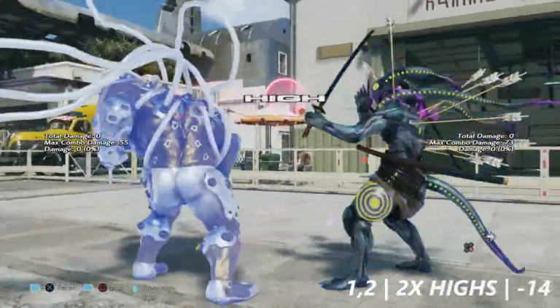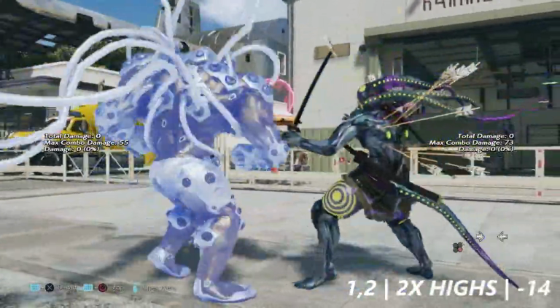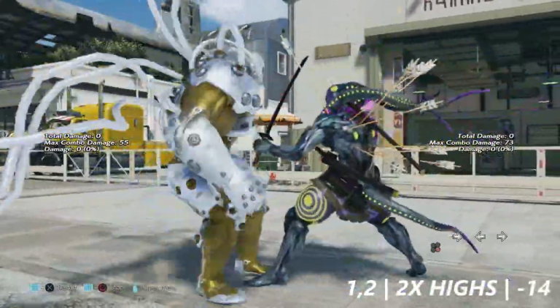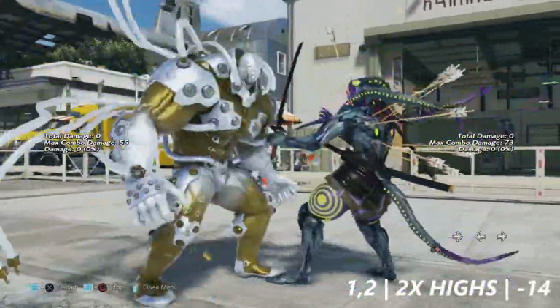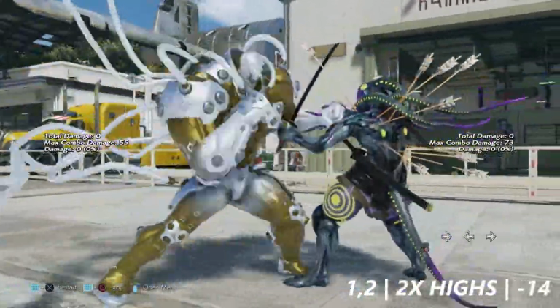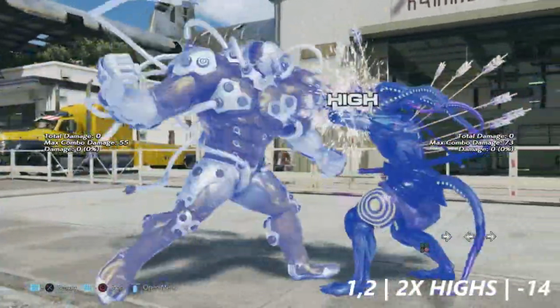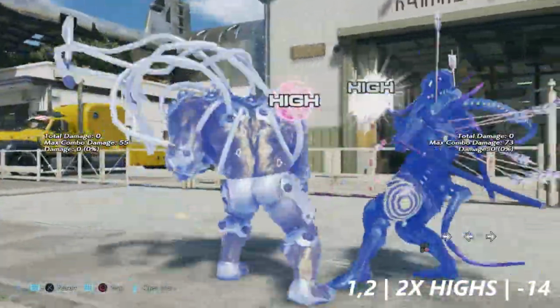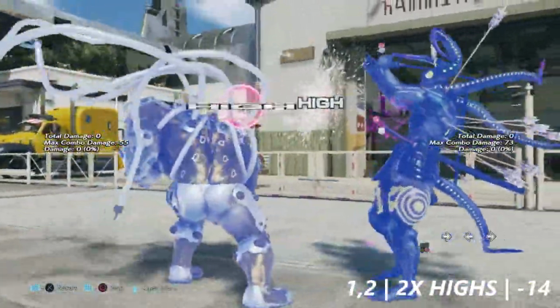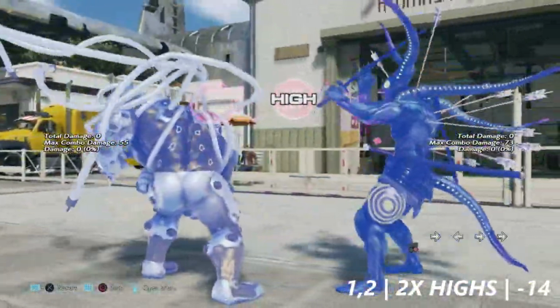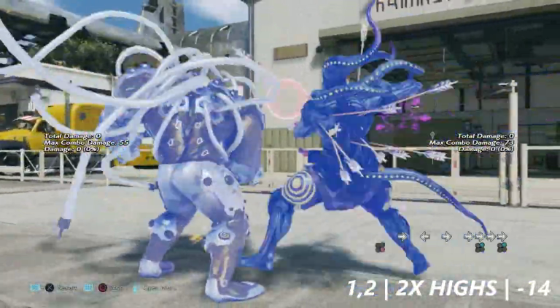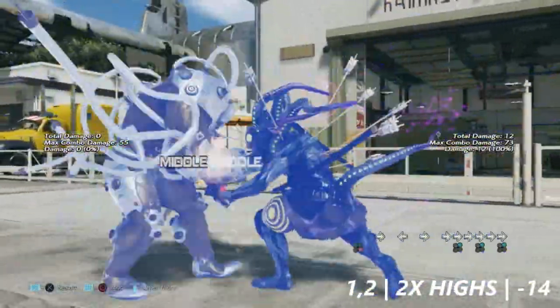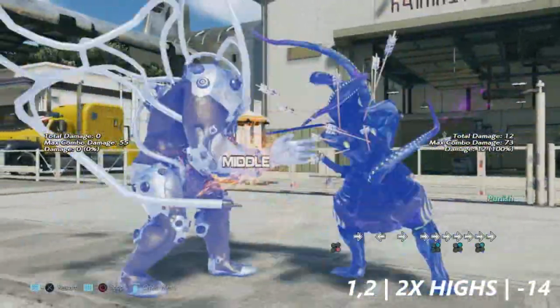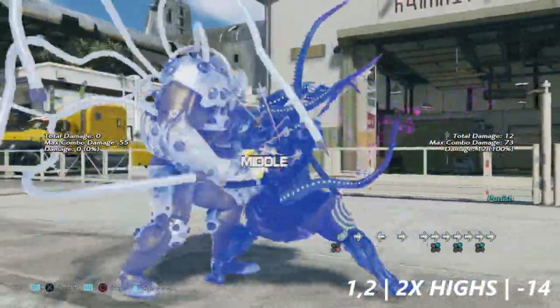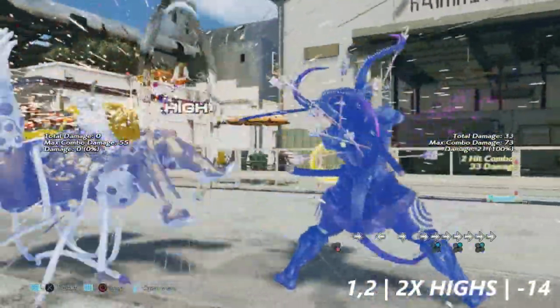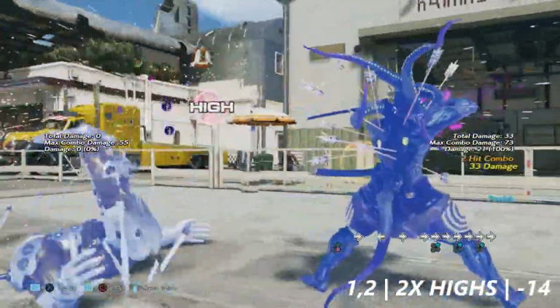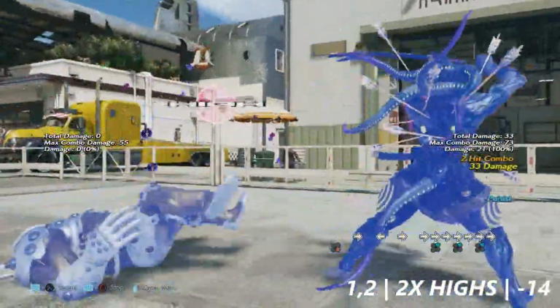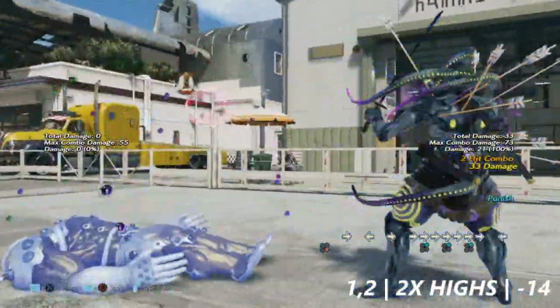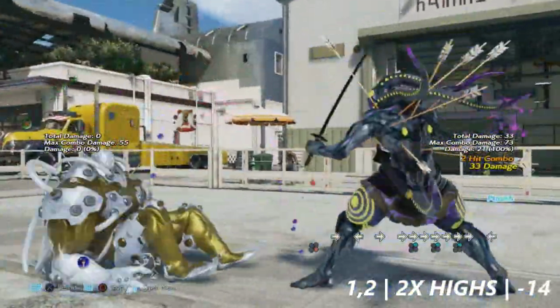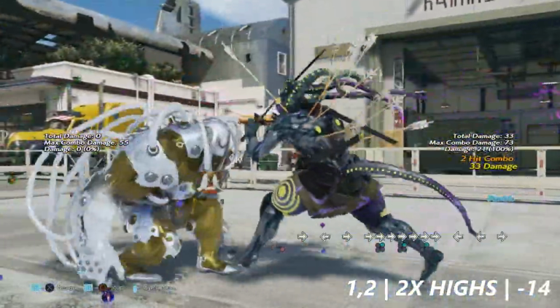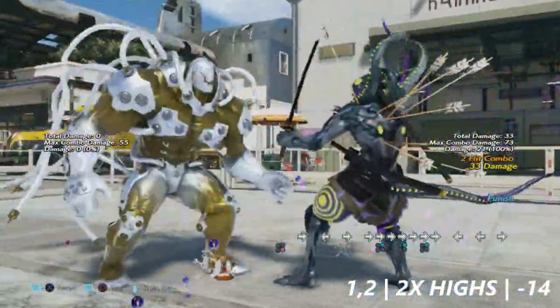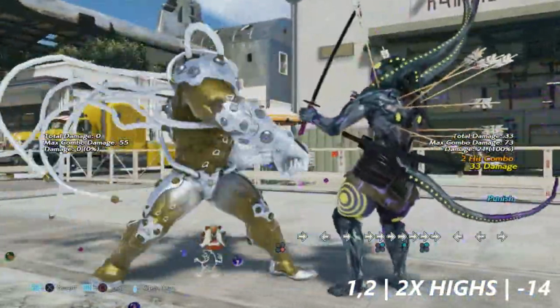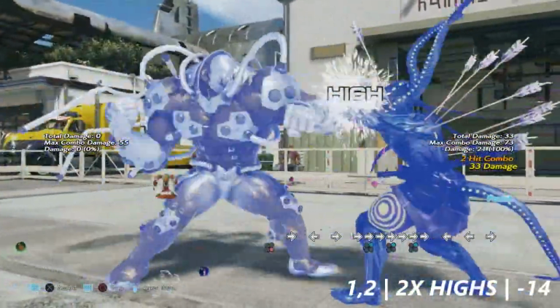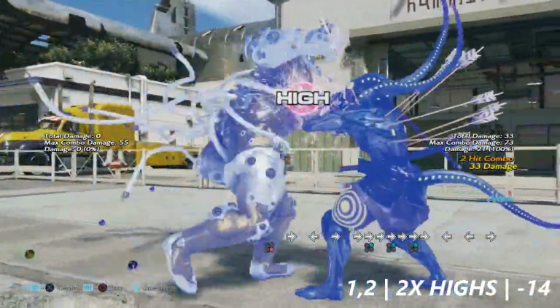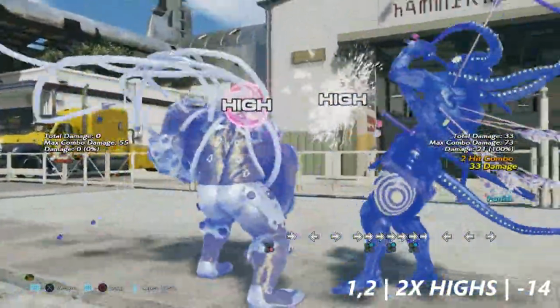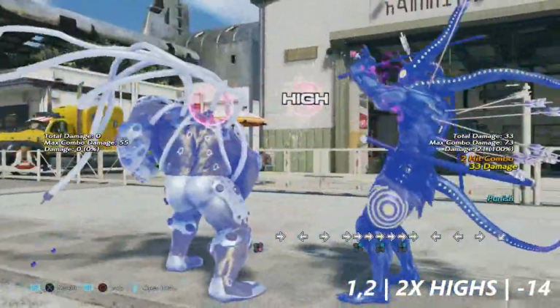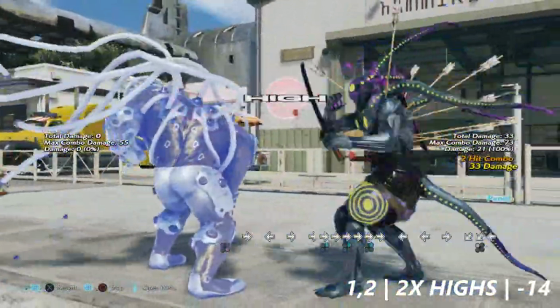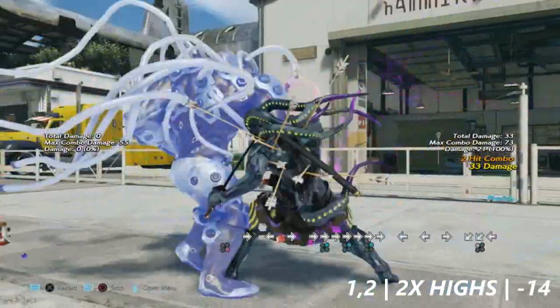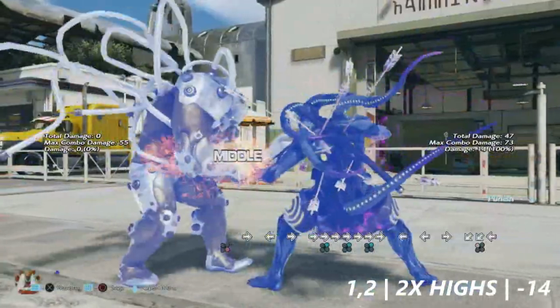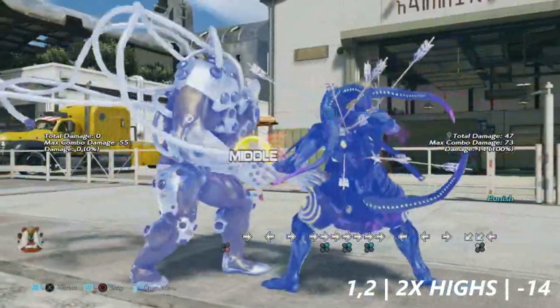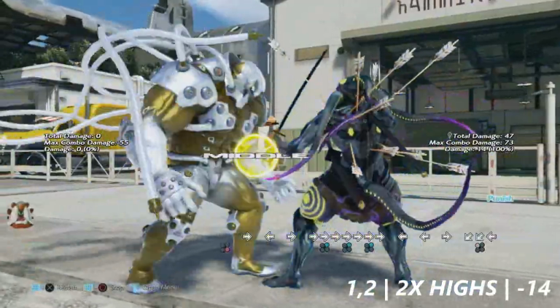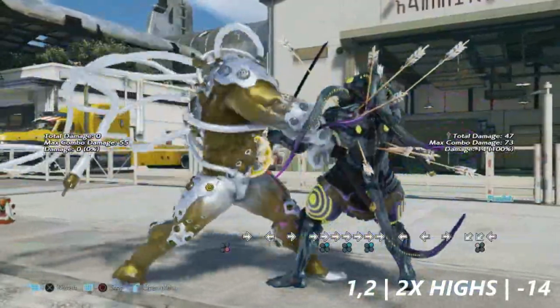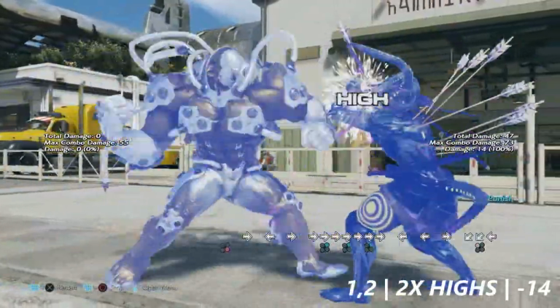This is a good one. 1 into 2 is just a pair of highs that jail. This is negative 14 on block.